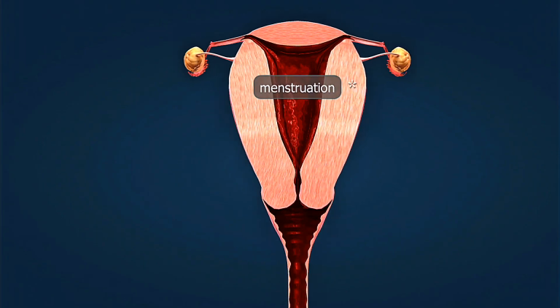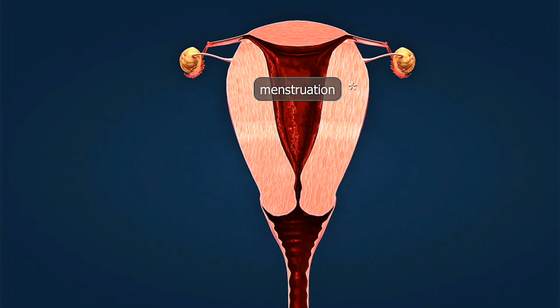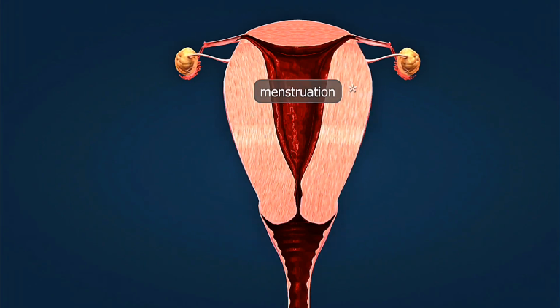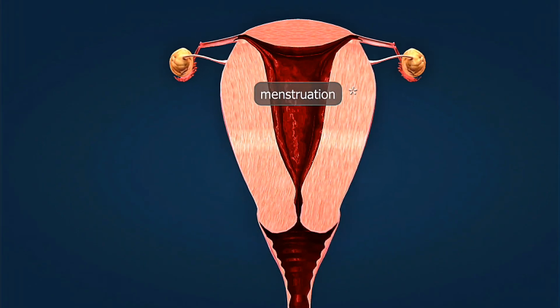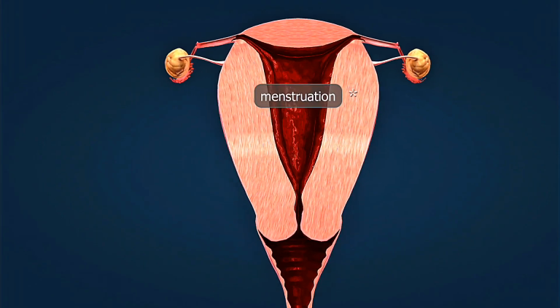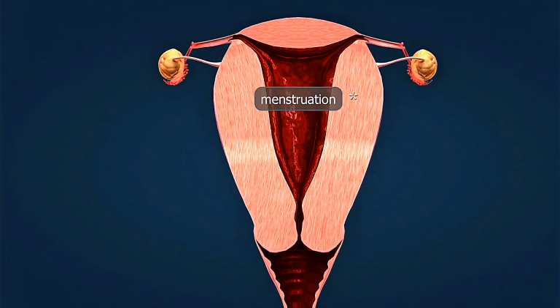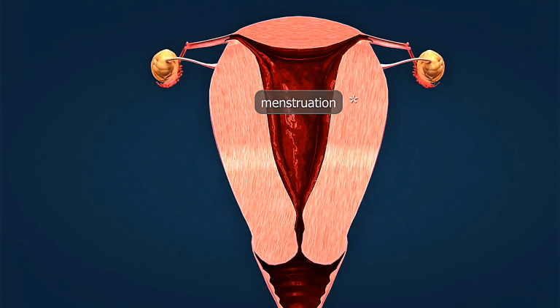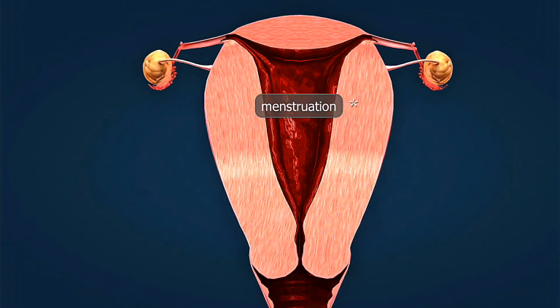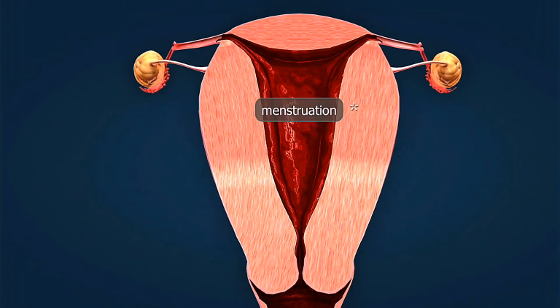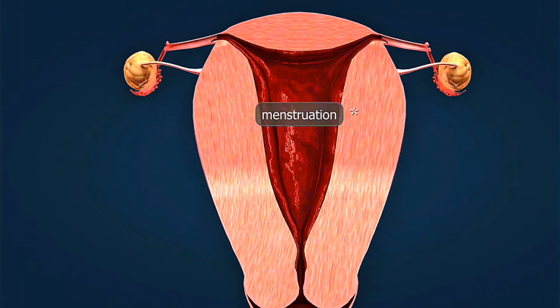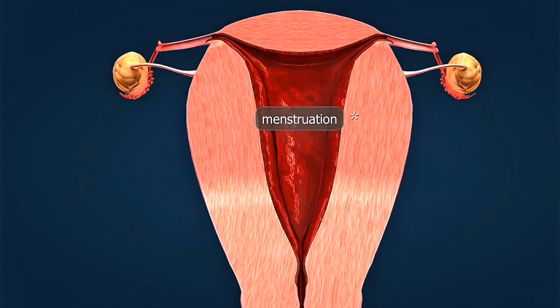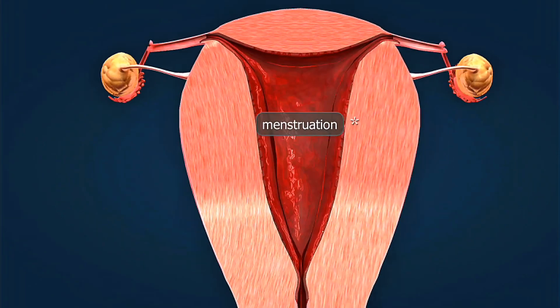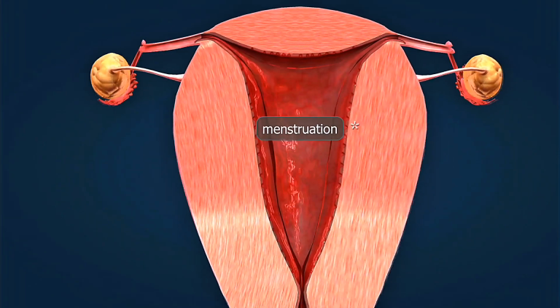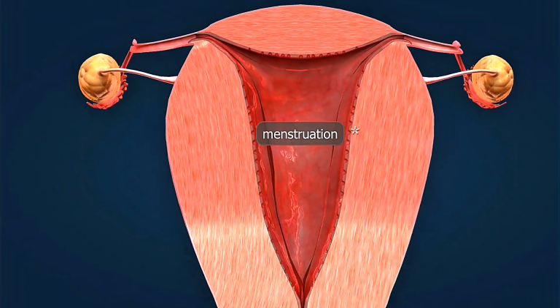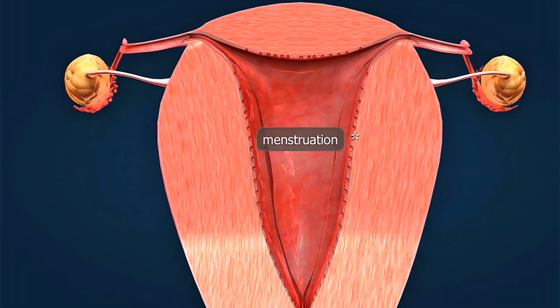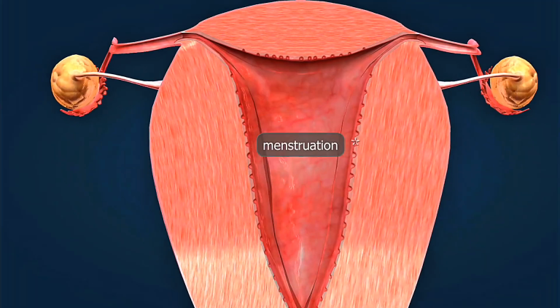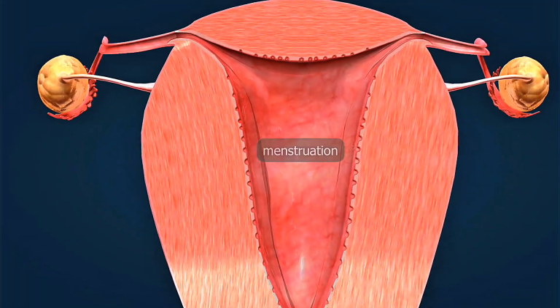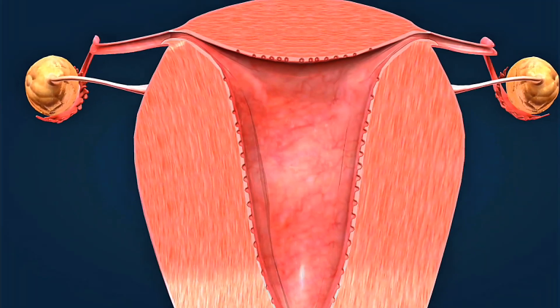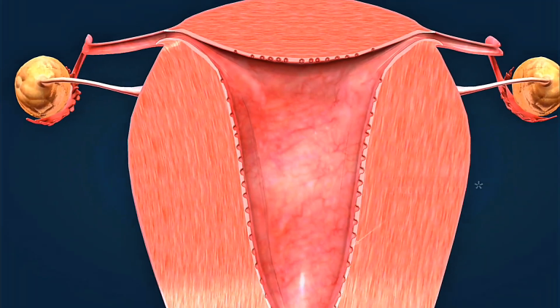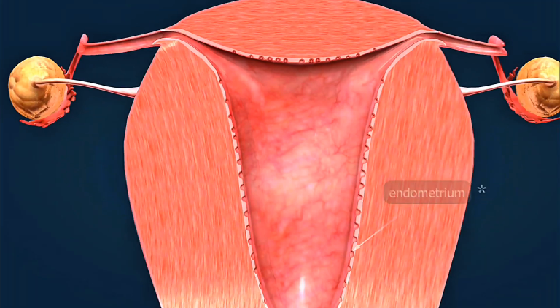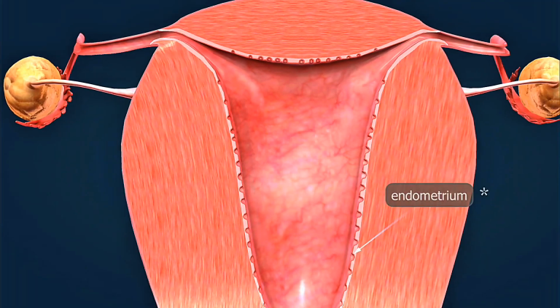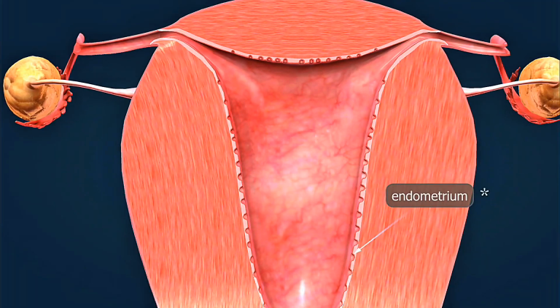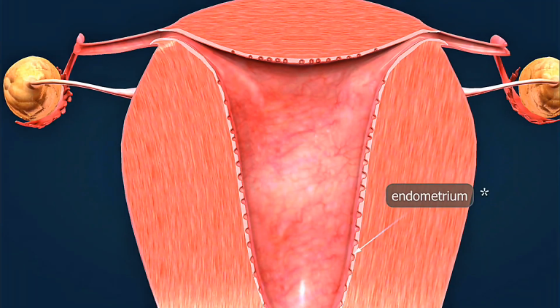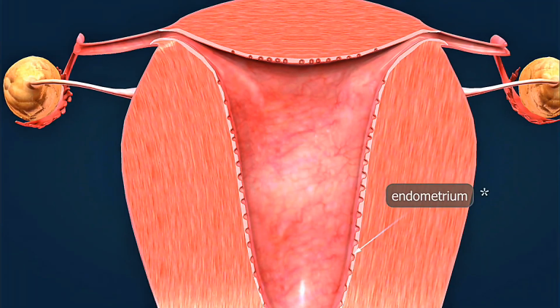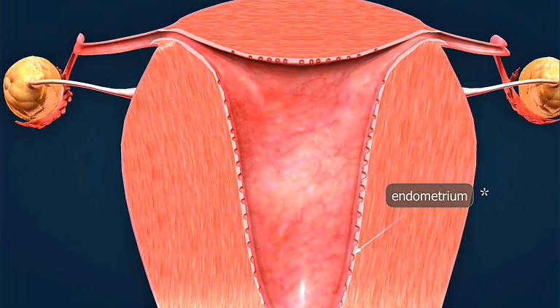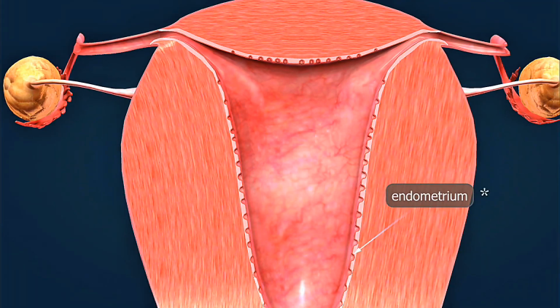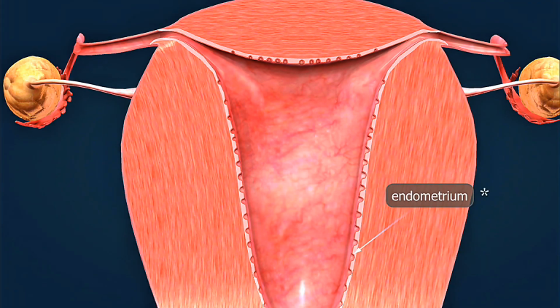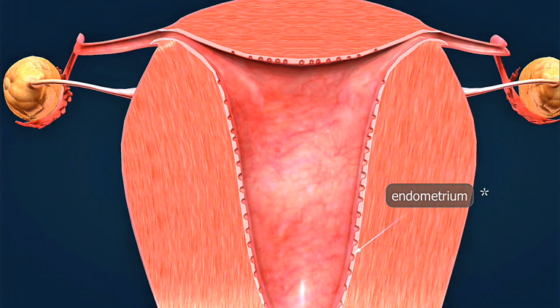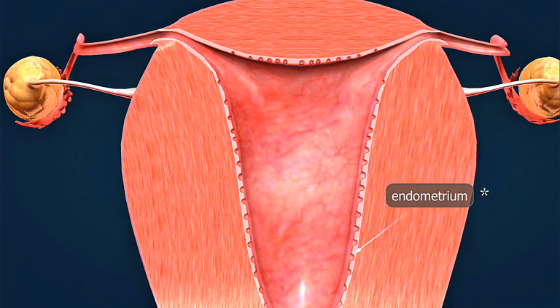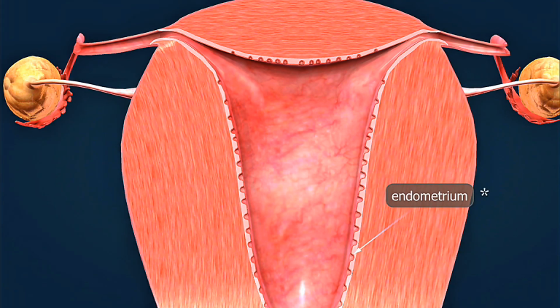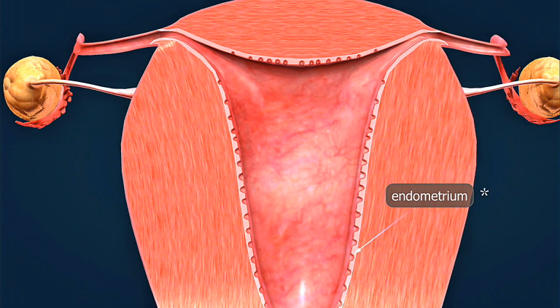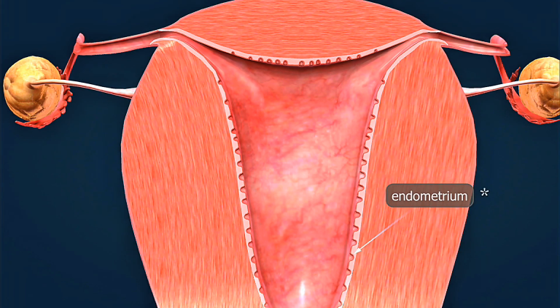What birth control method do you use? Share in the comments. Don't forget to subscribe for more health tips.